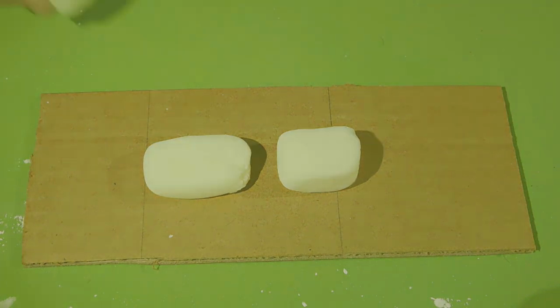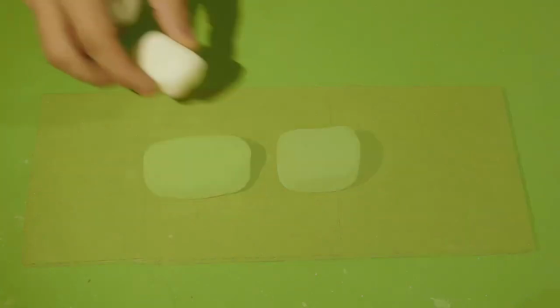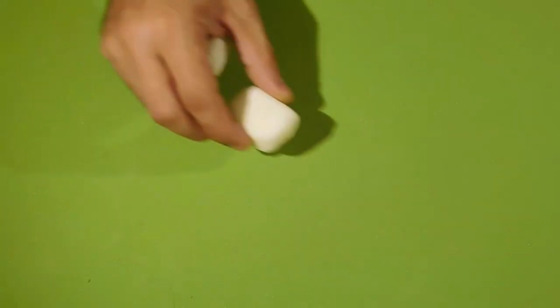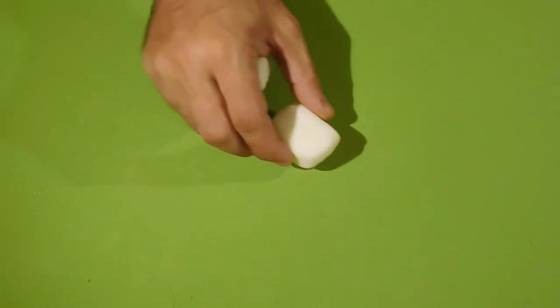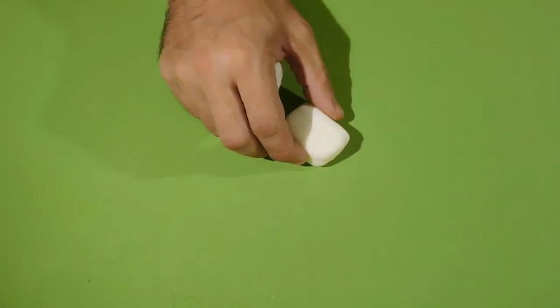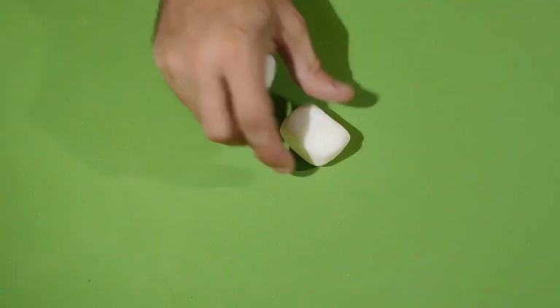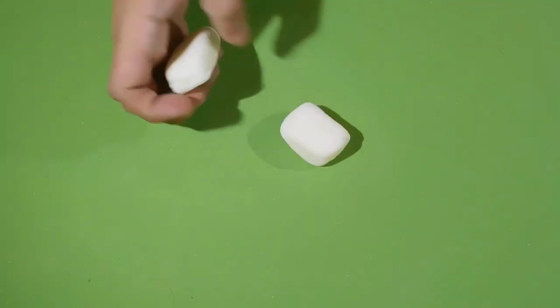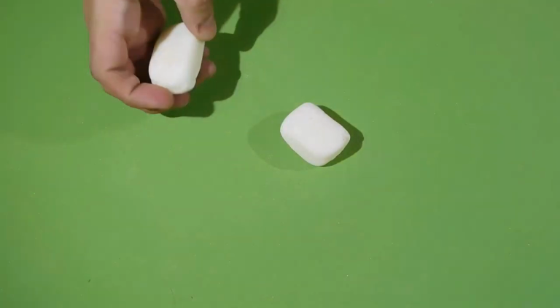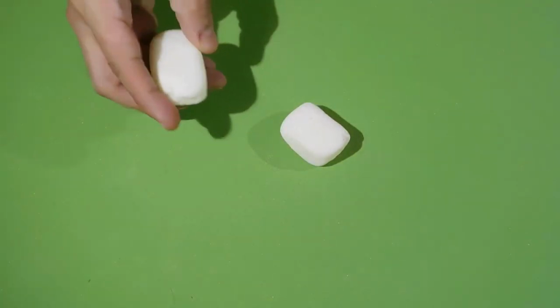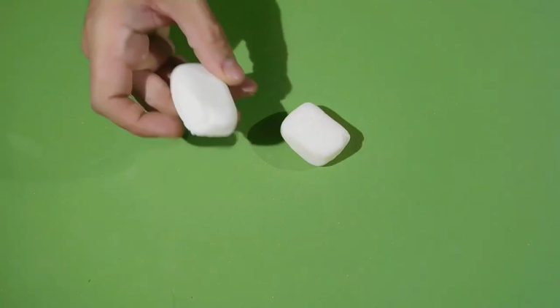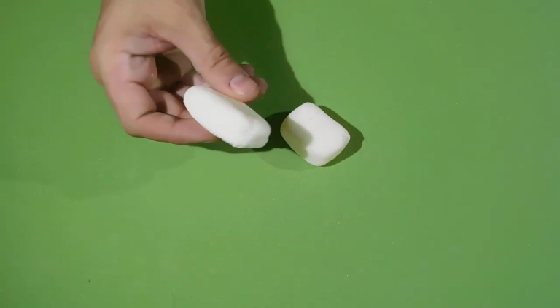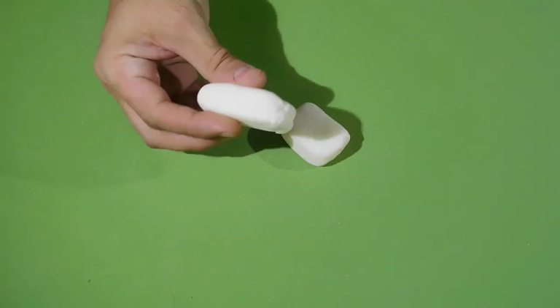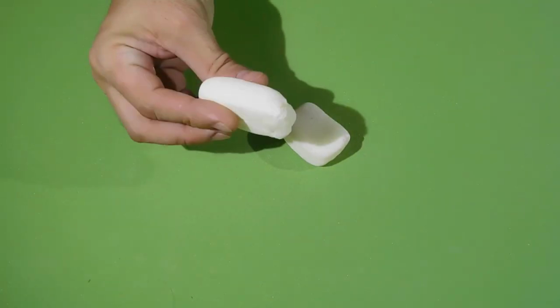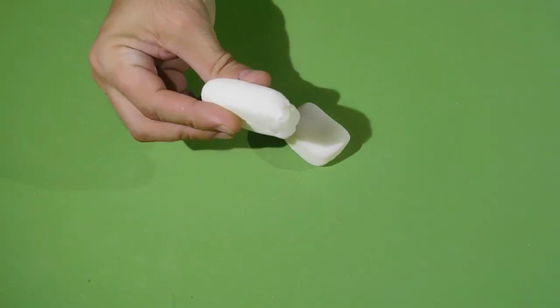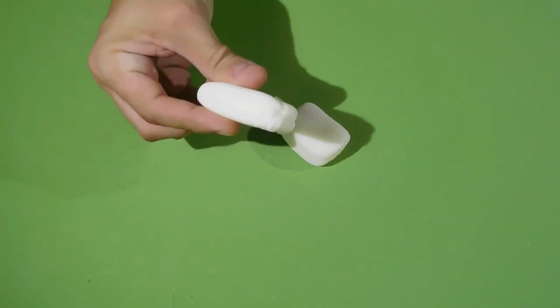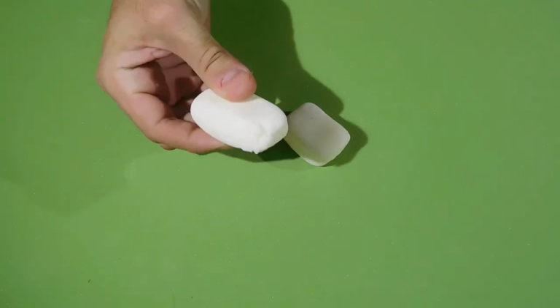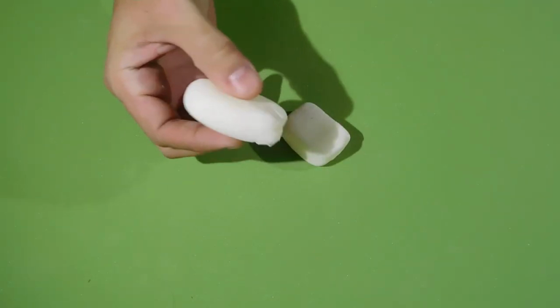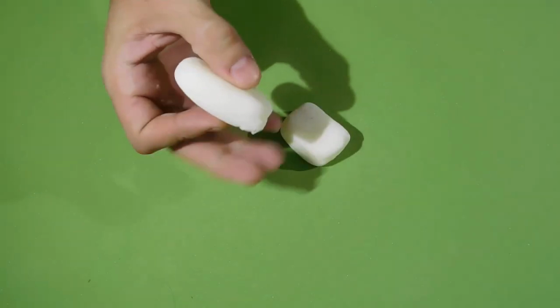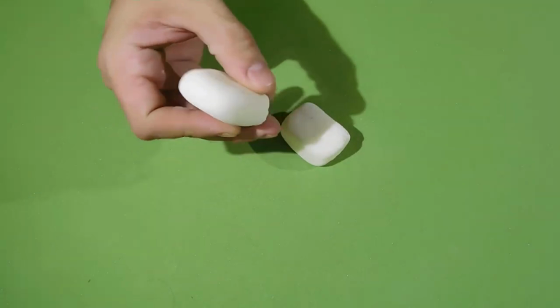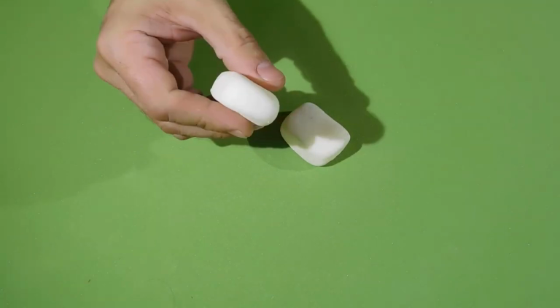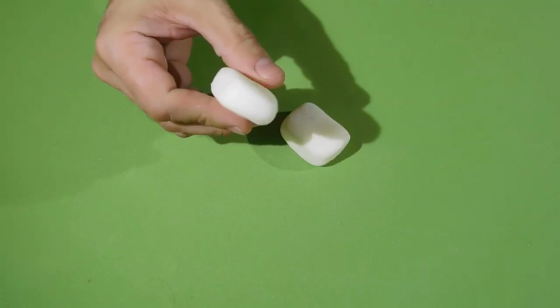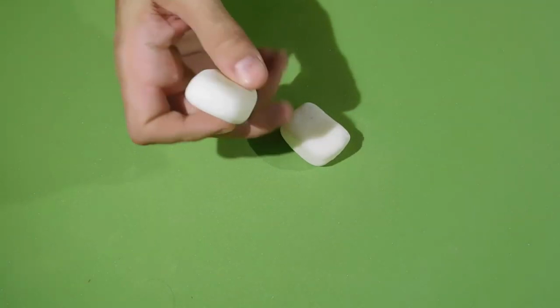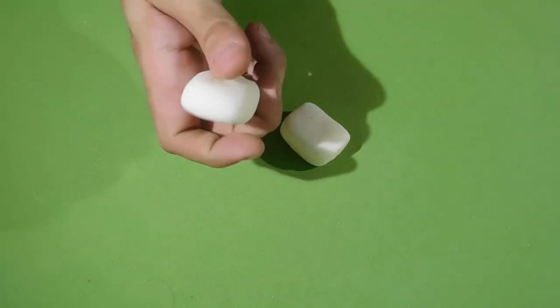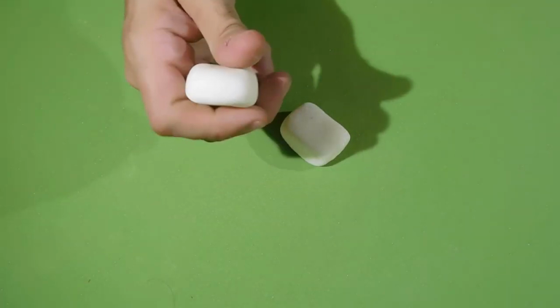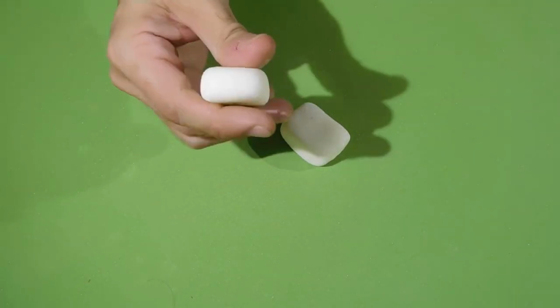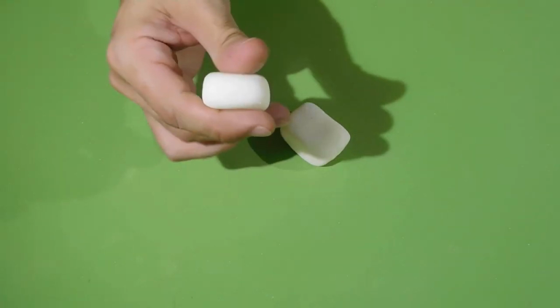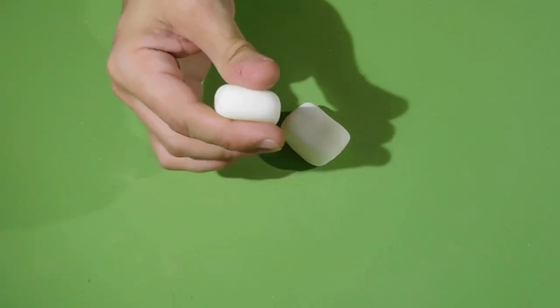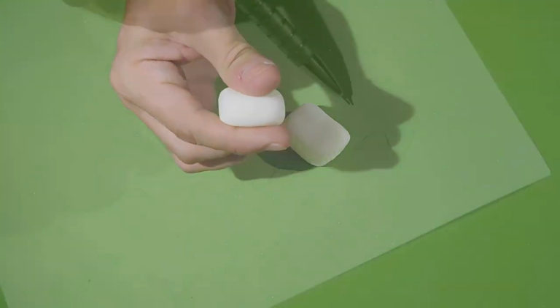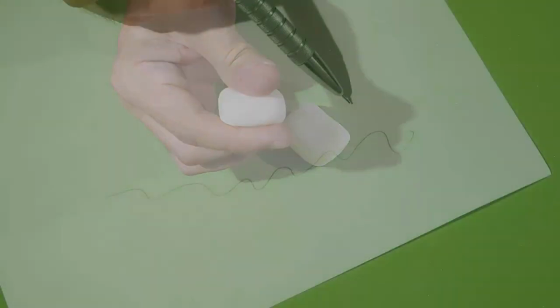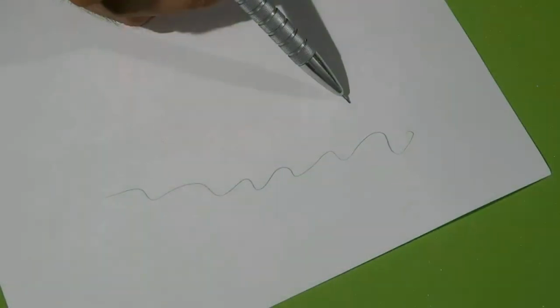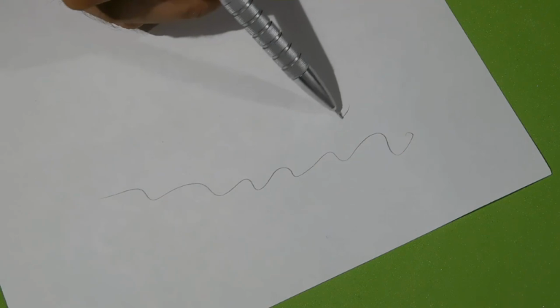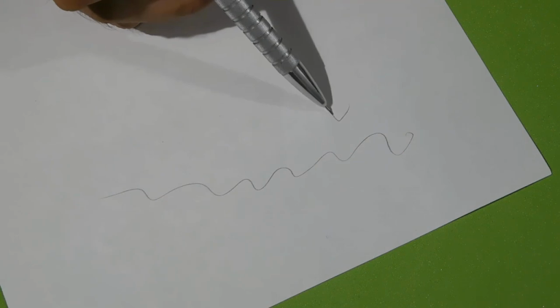Done — as we can see, this homemade eraser works very well and is very easy to do.